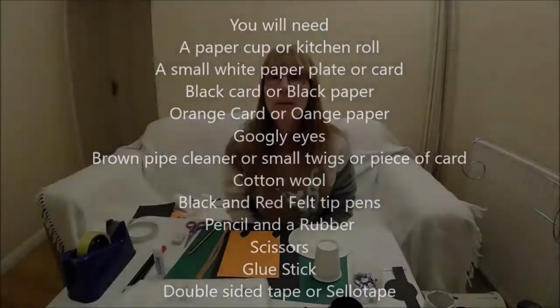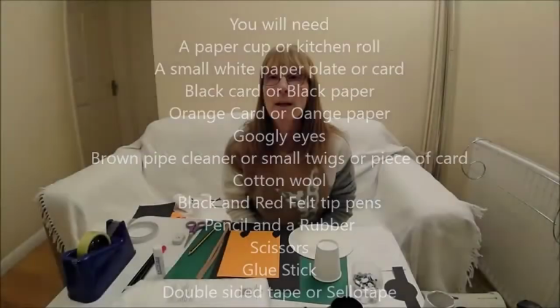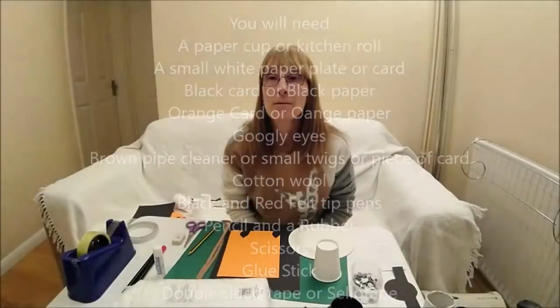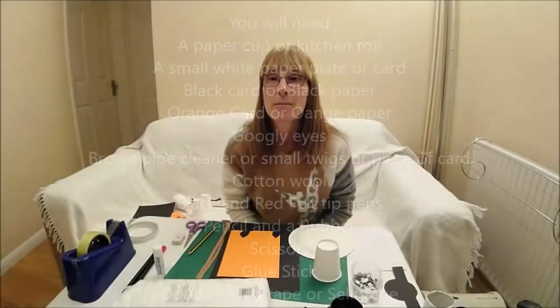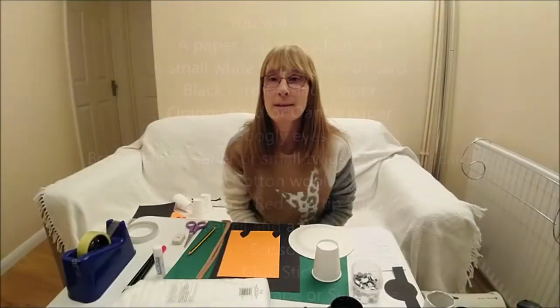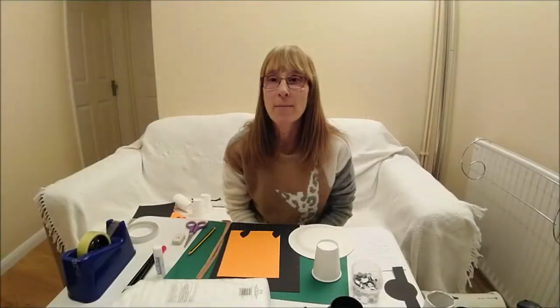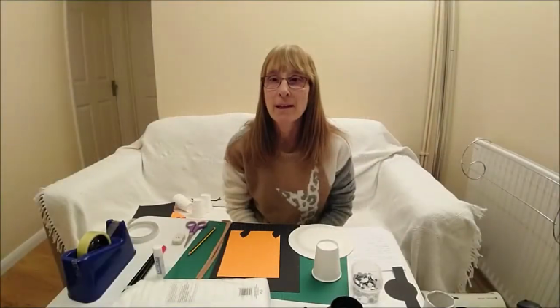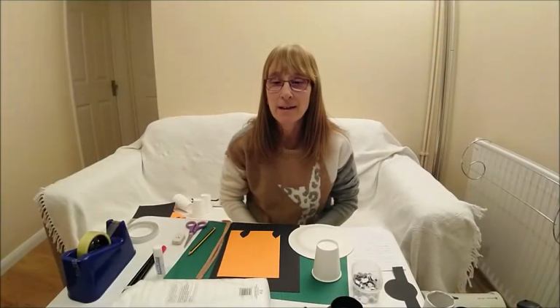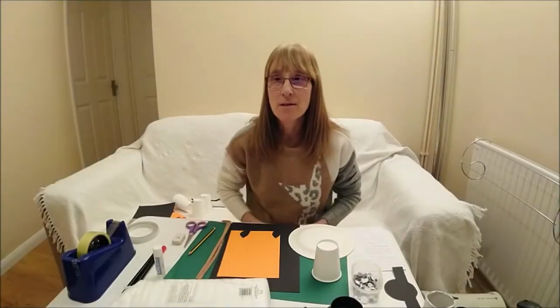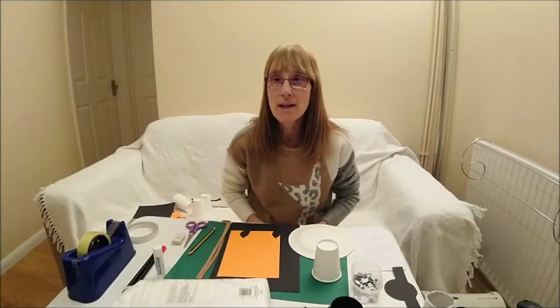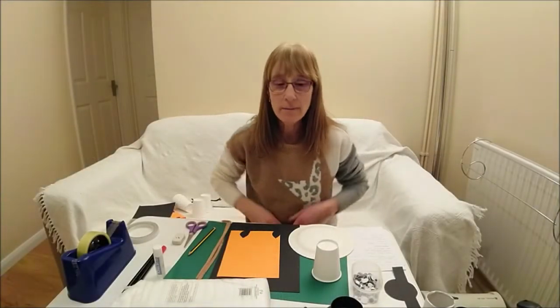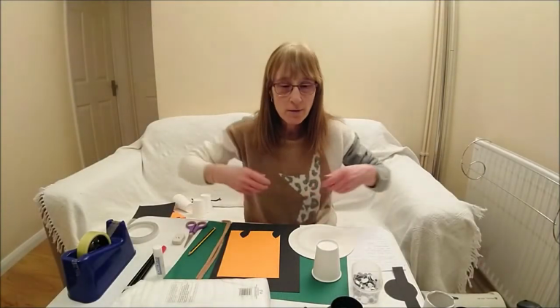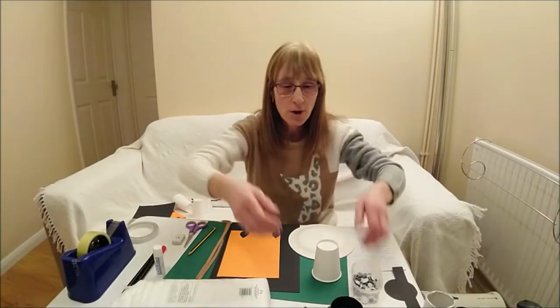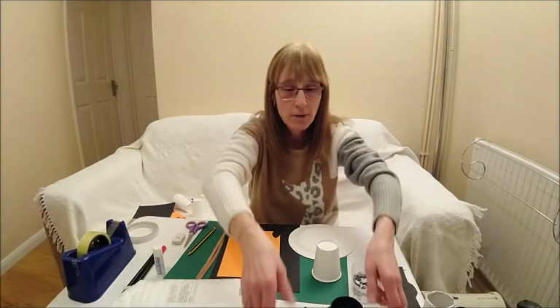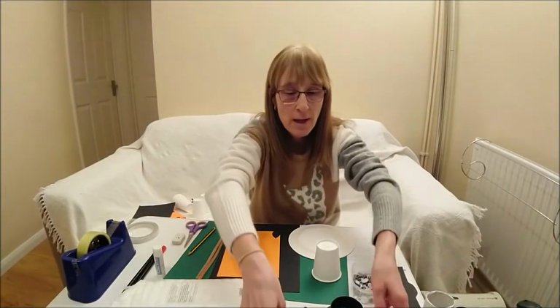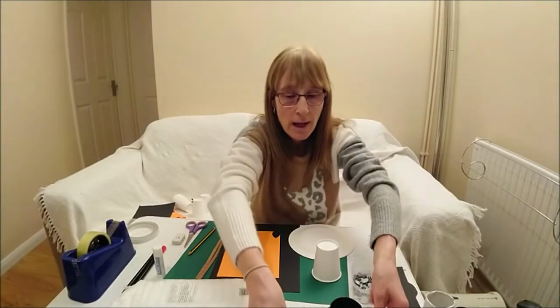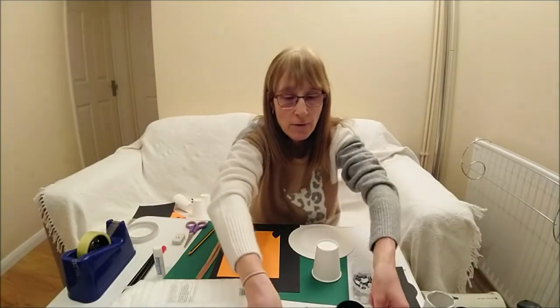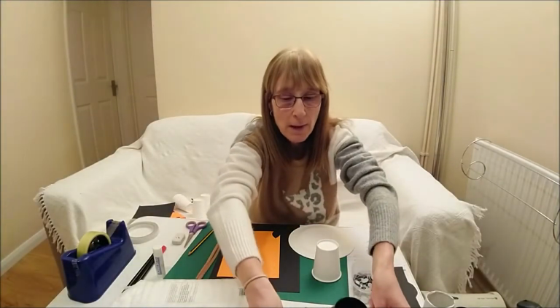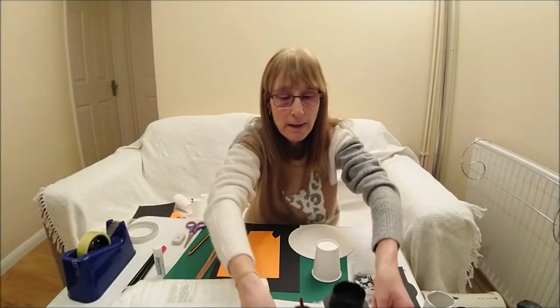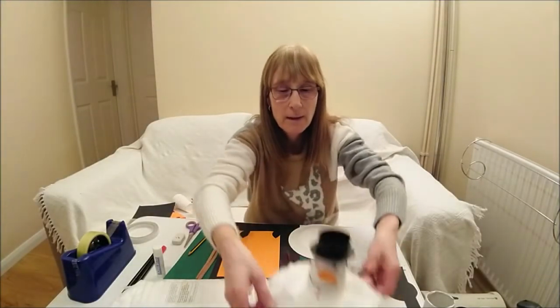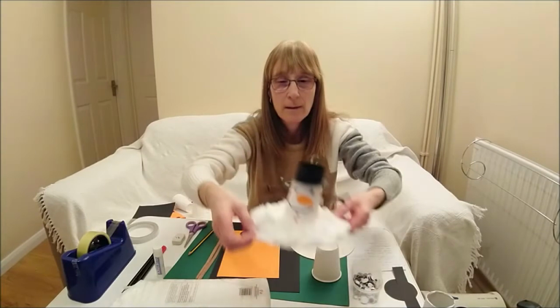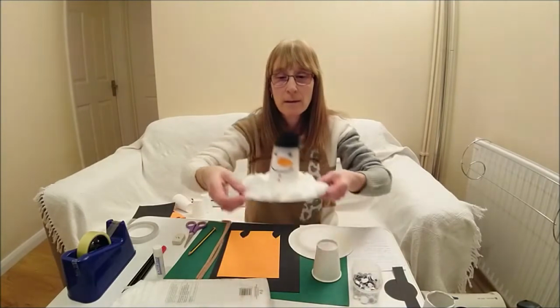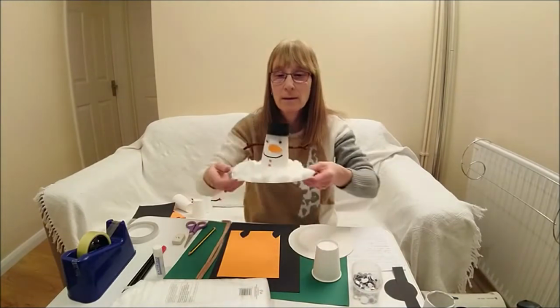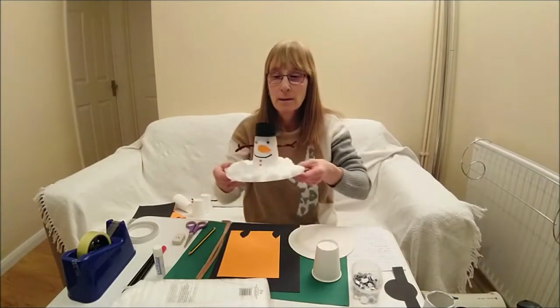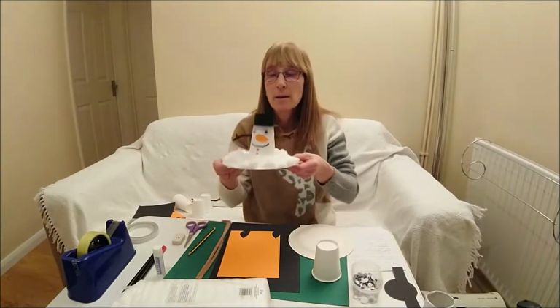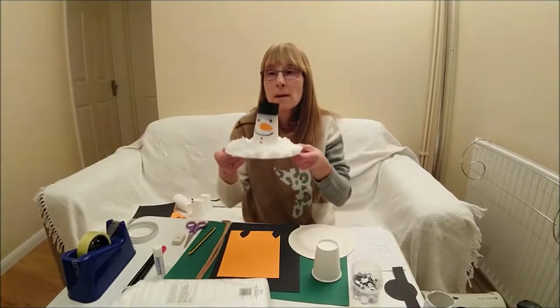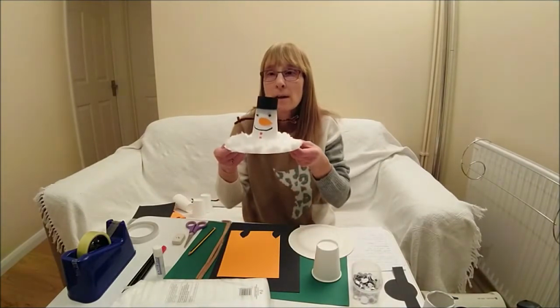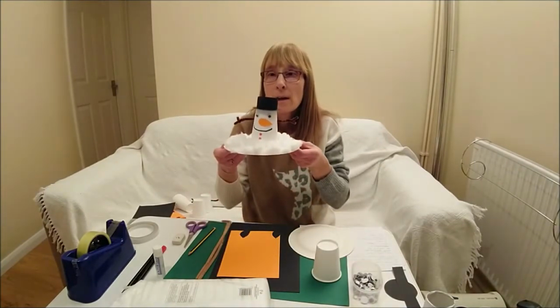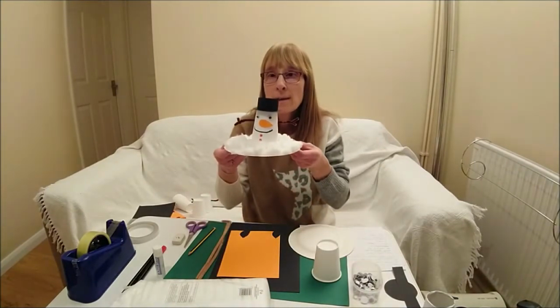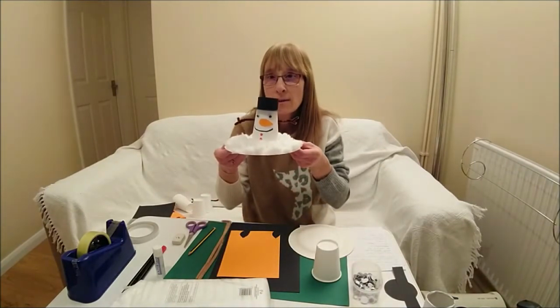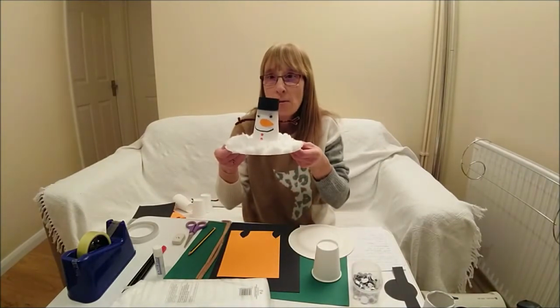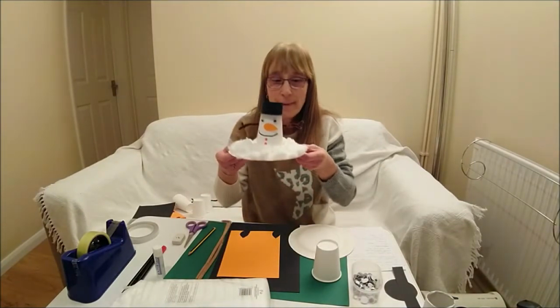Hello, it's Debbie here. Today I'm going to show you how to make a snowman.